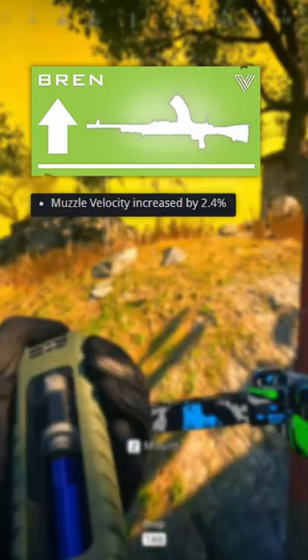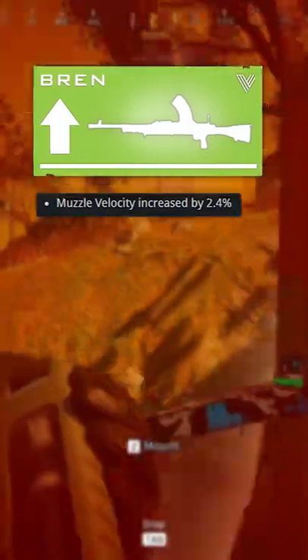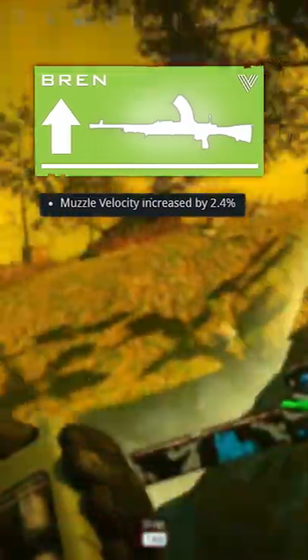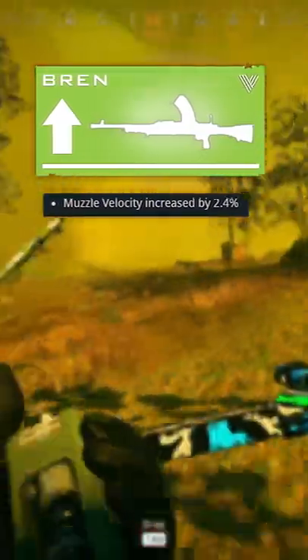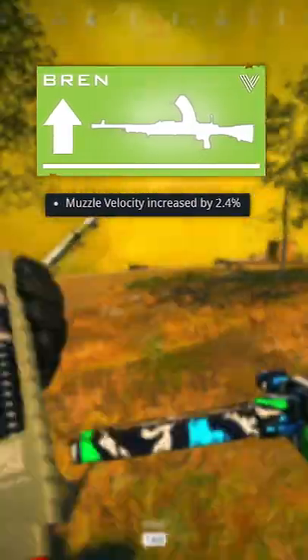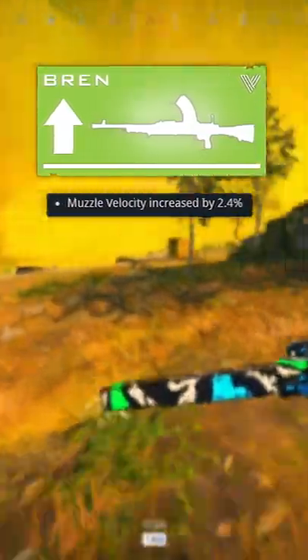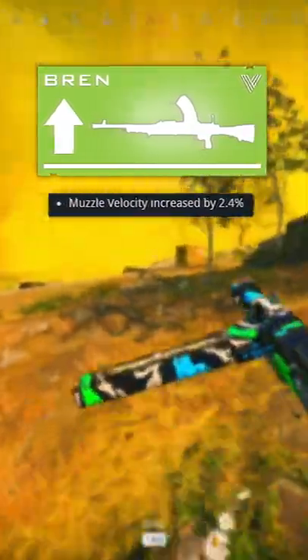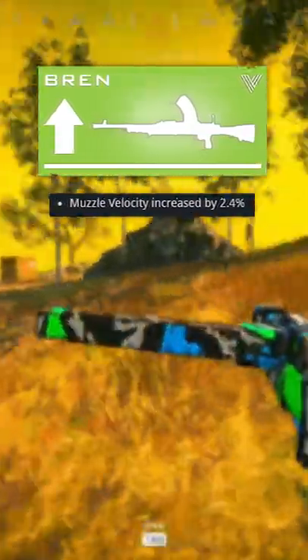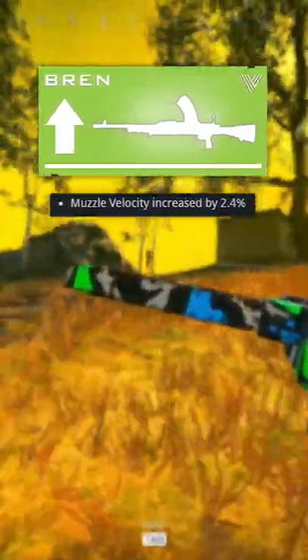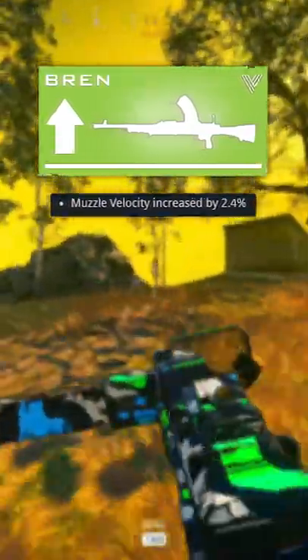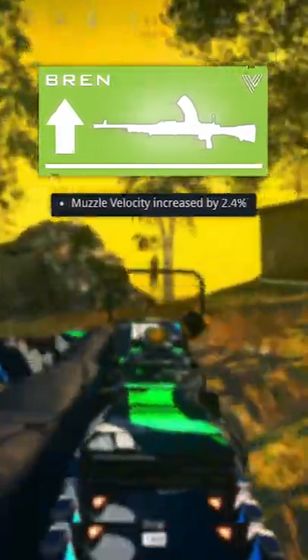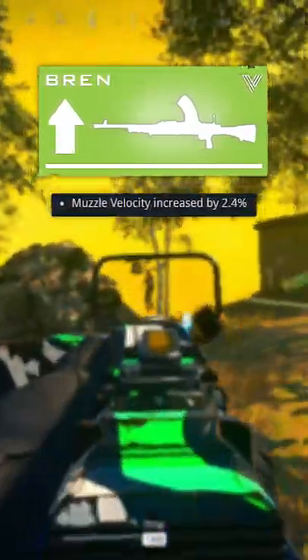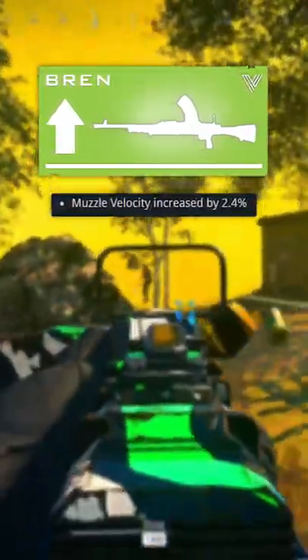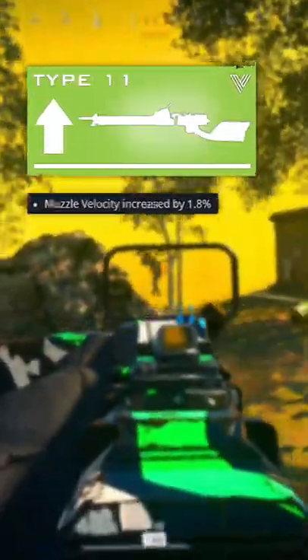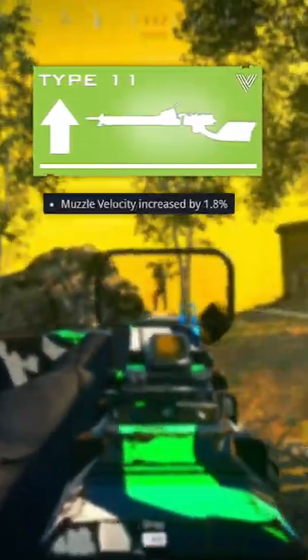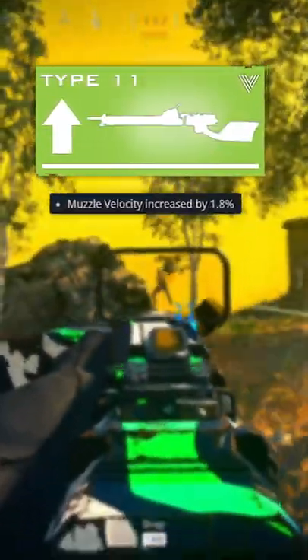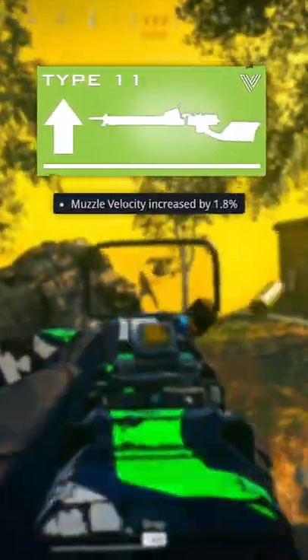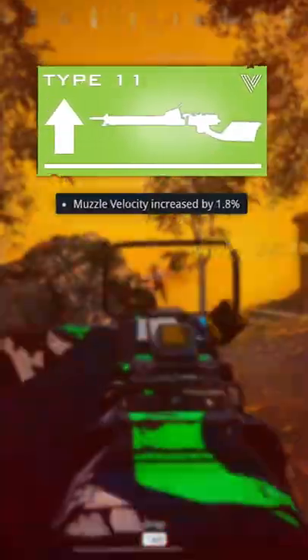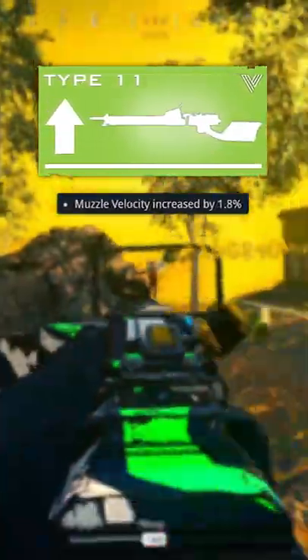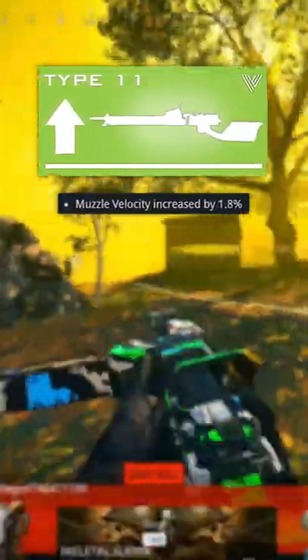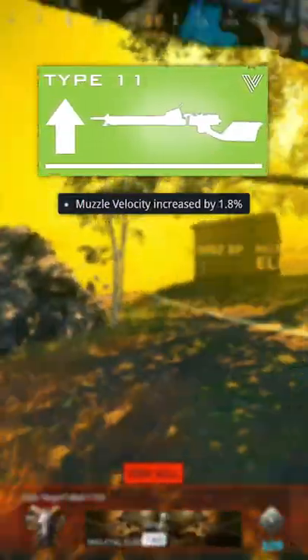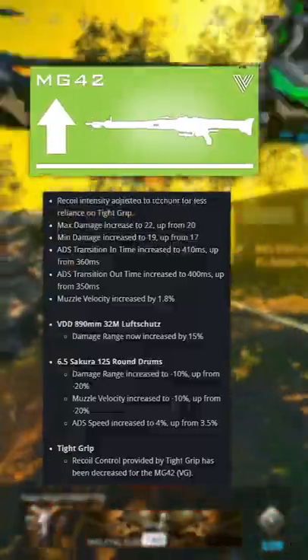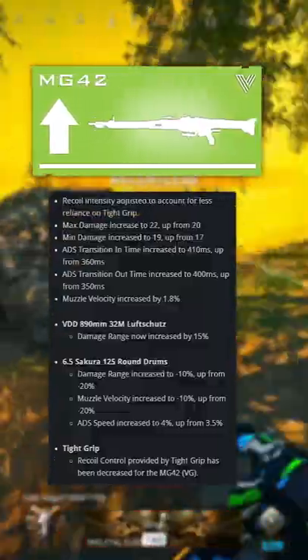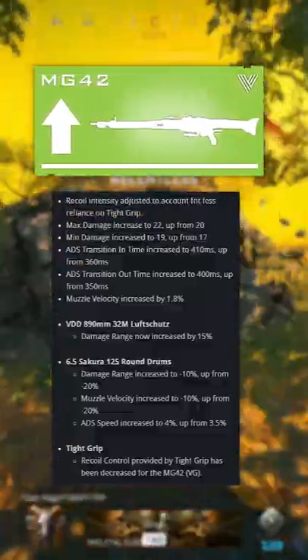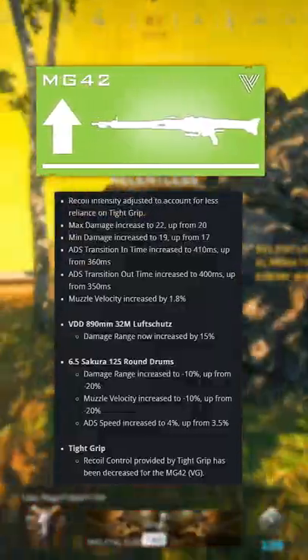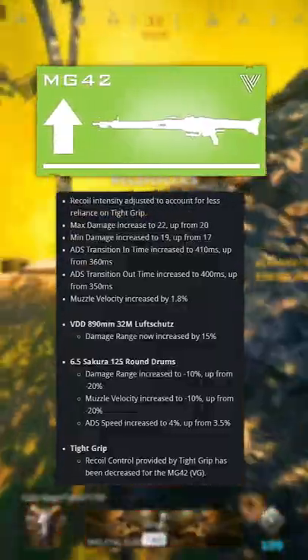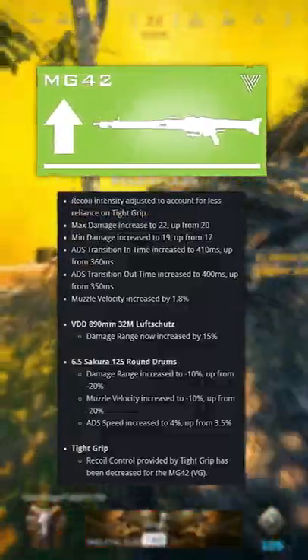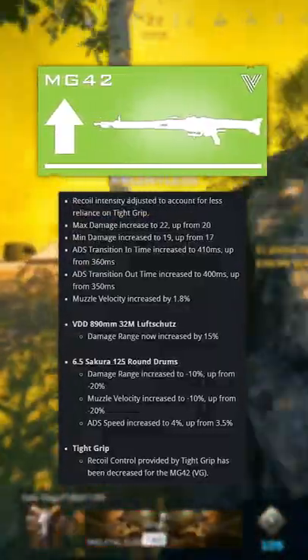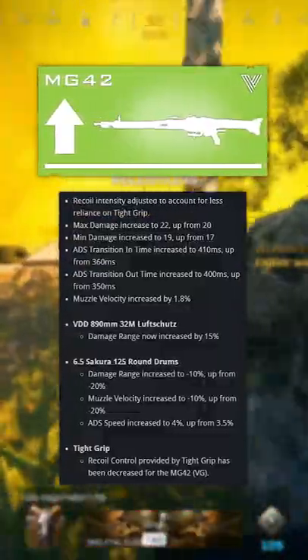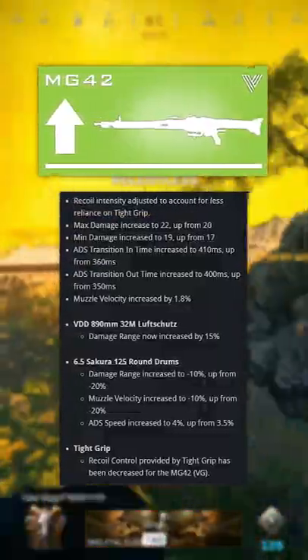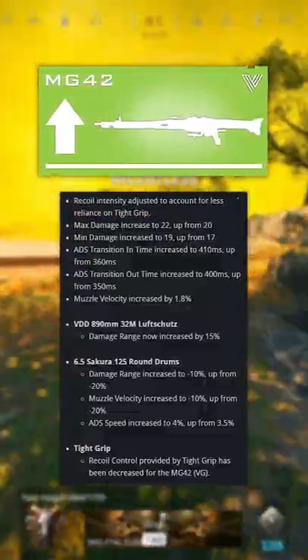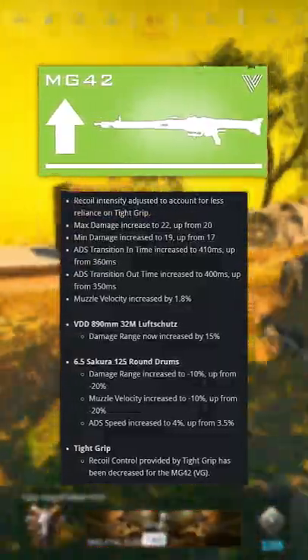Velocity increase on the DP-27, Bren velocity increase — same for the Type-11. MG-42 got a big boy buff.